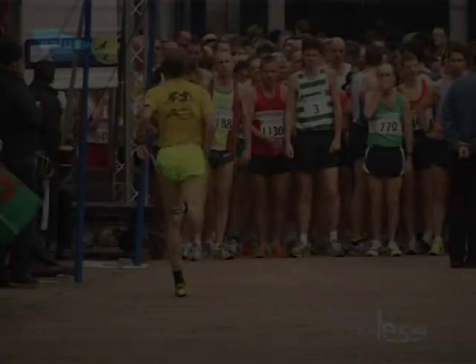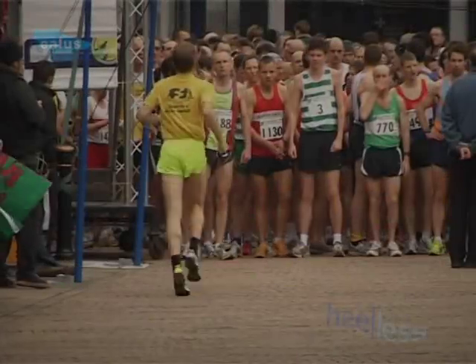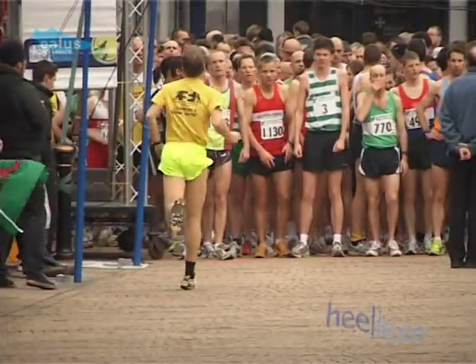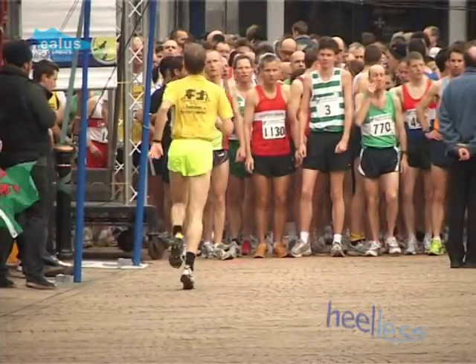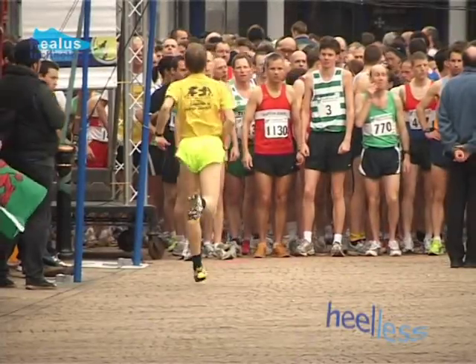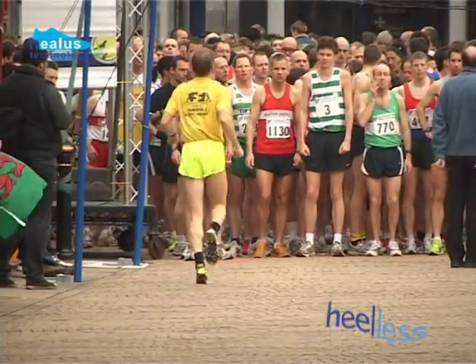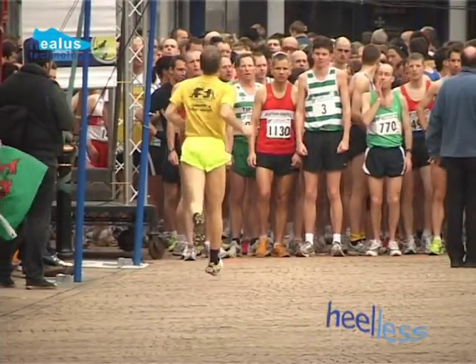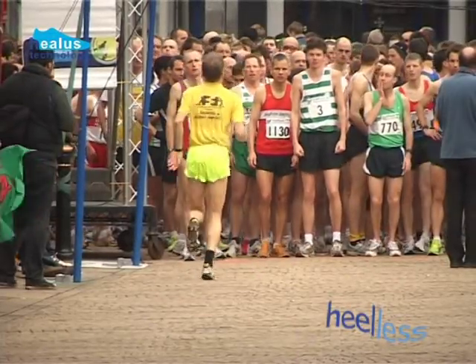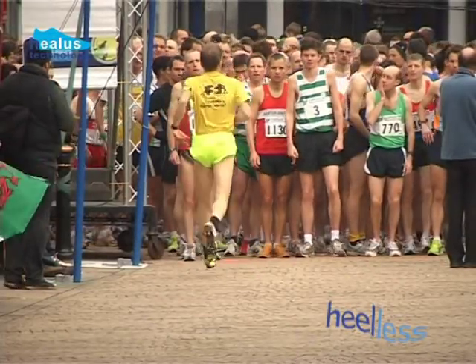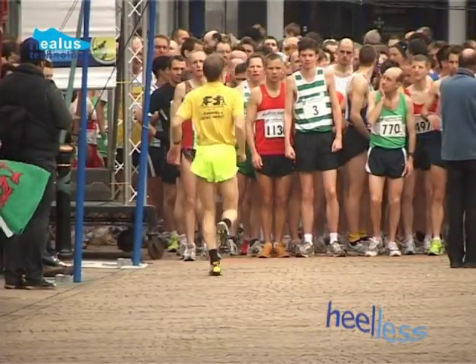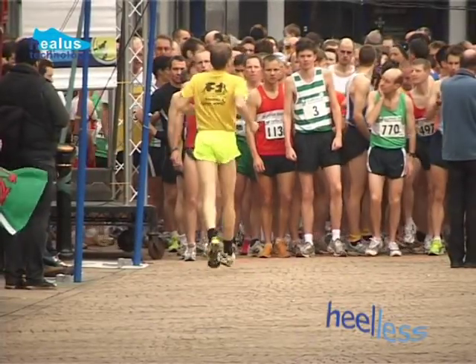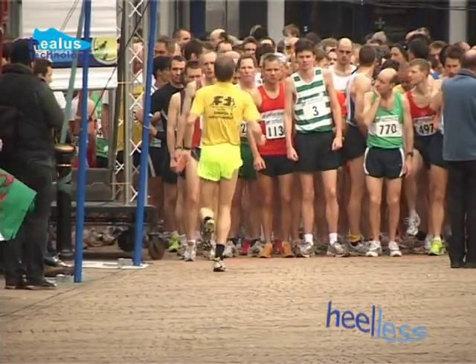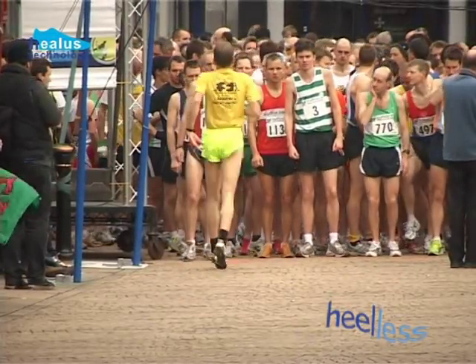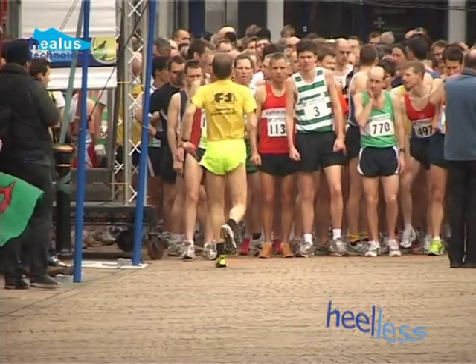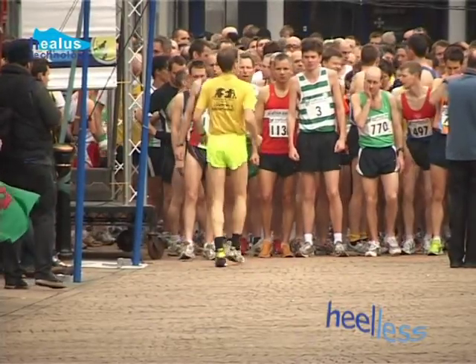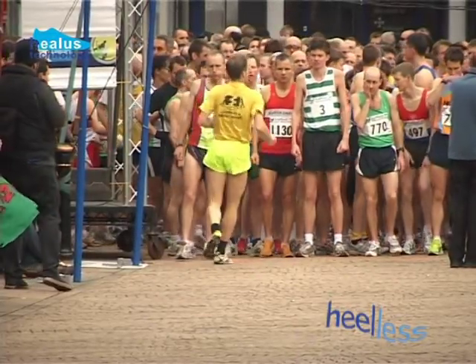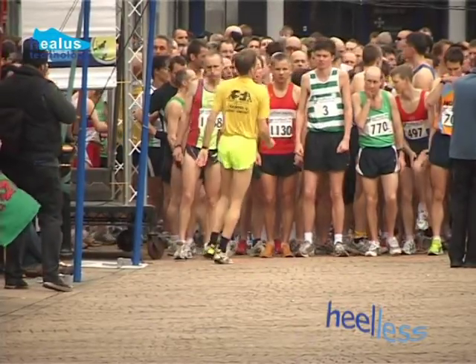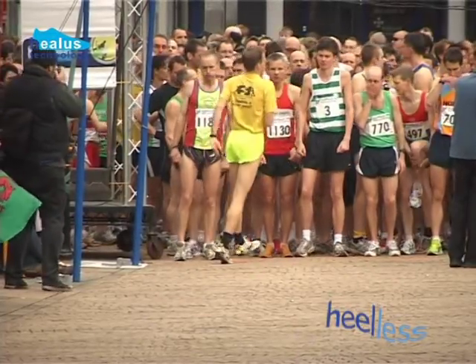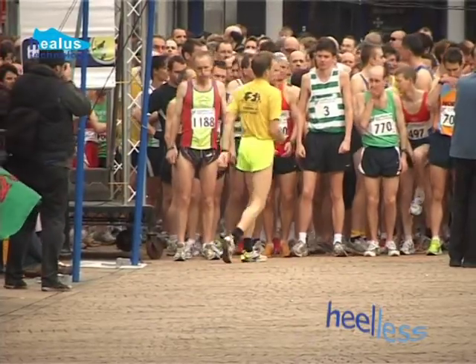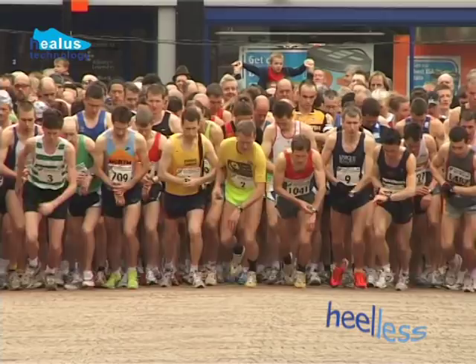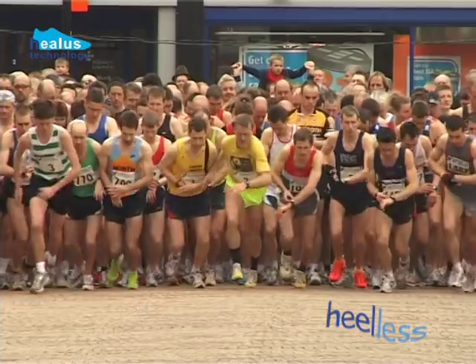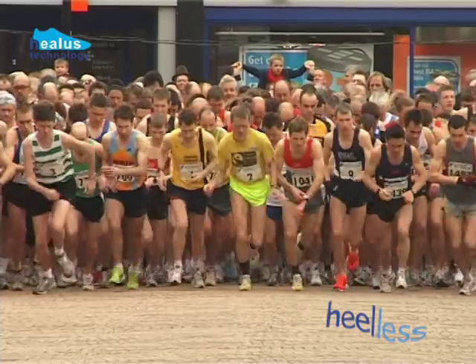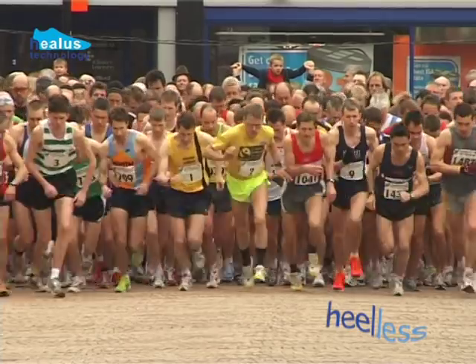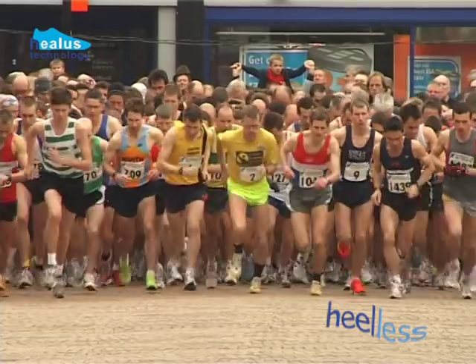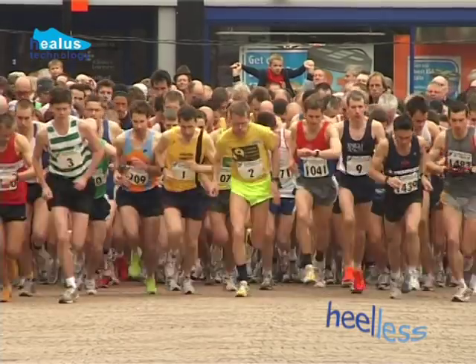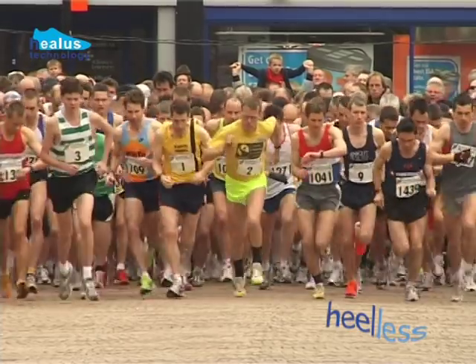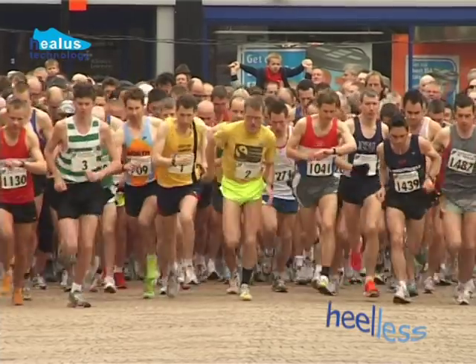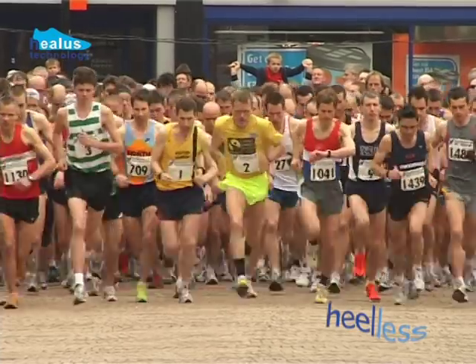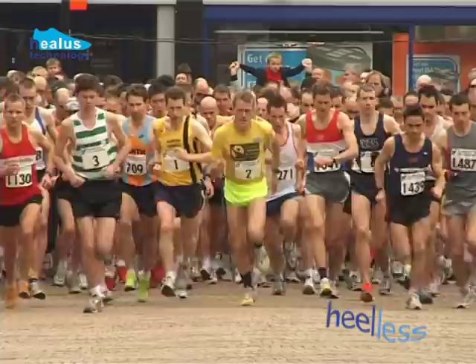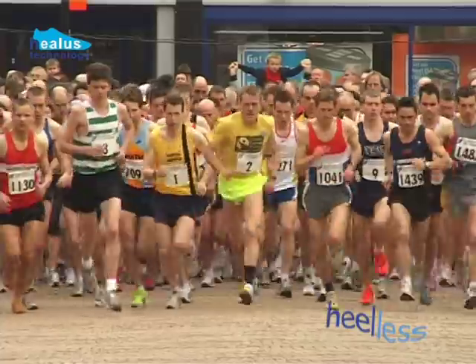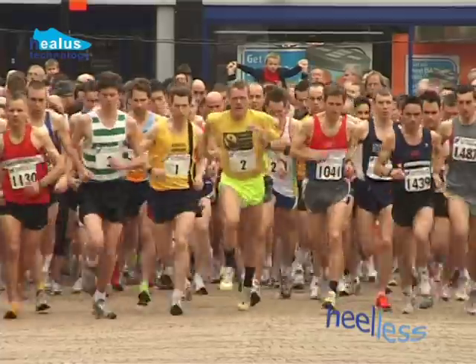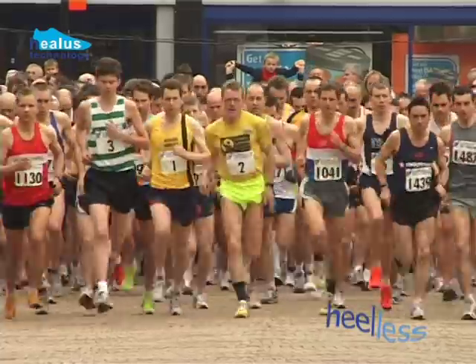Here less is more. More running, more enjoyment. It's achievable for us all.